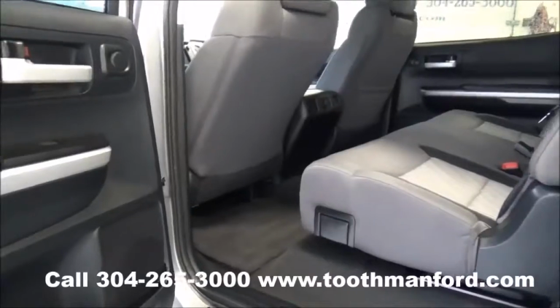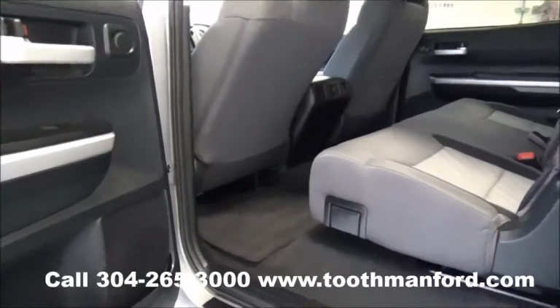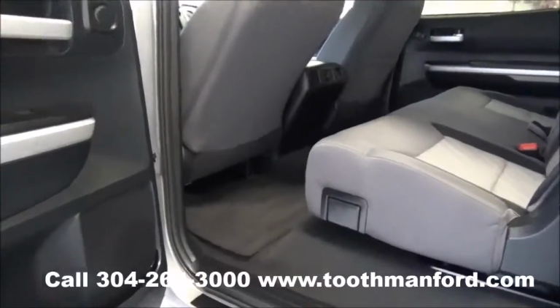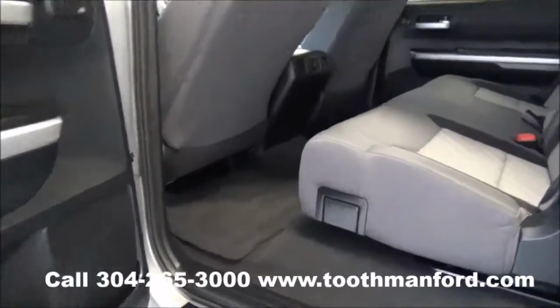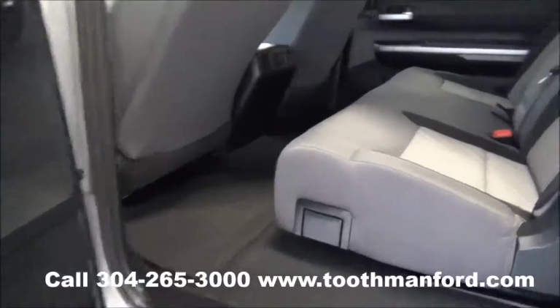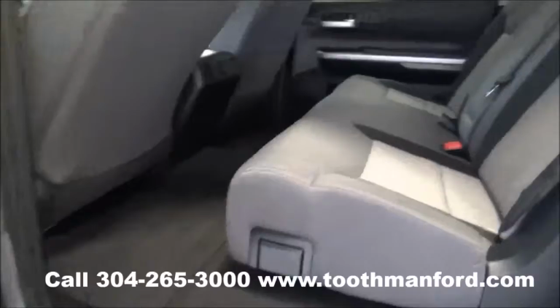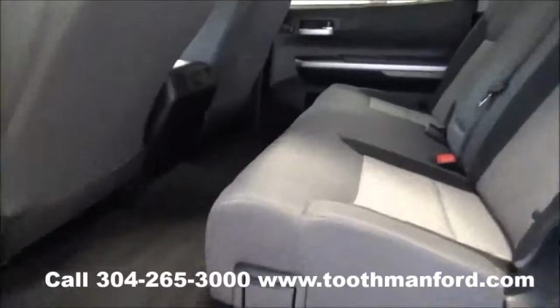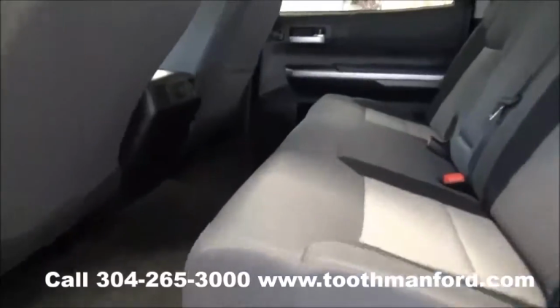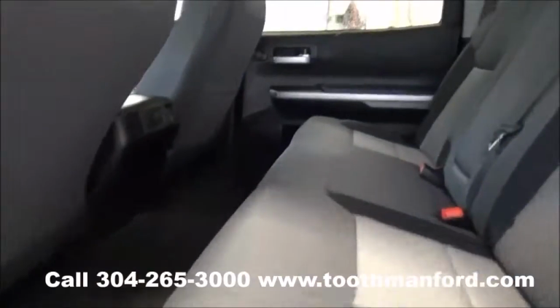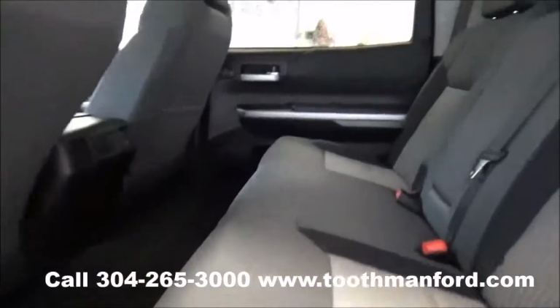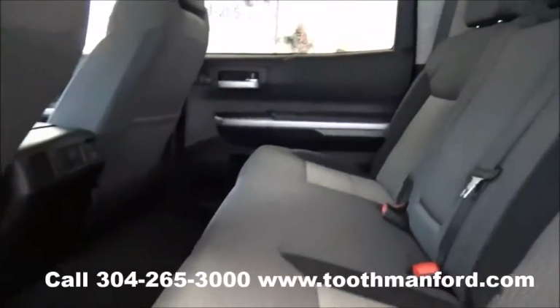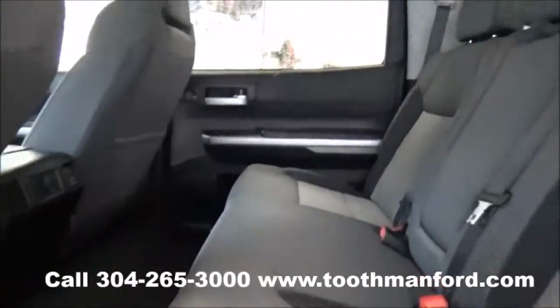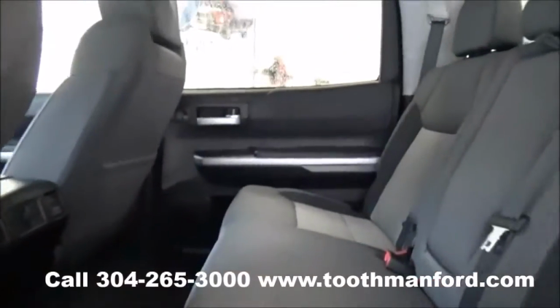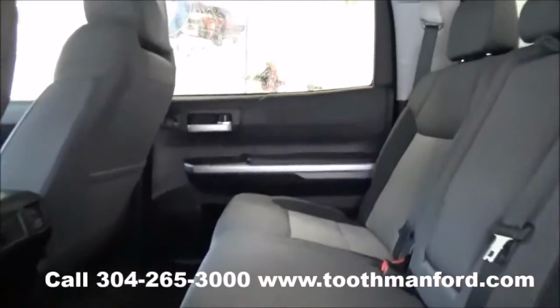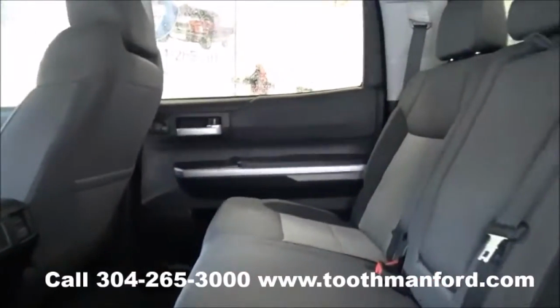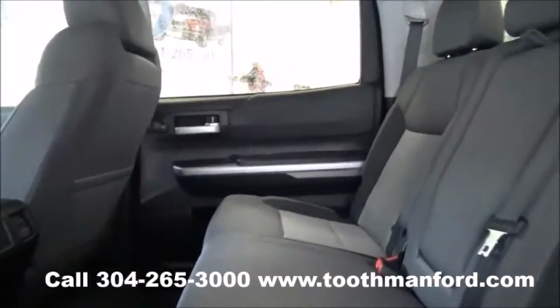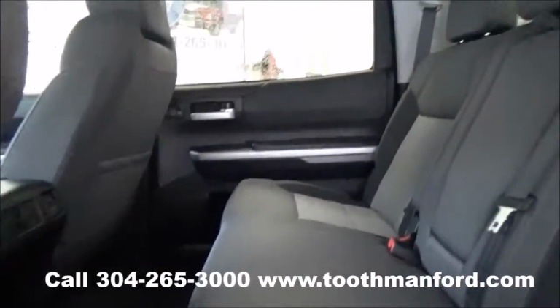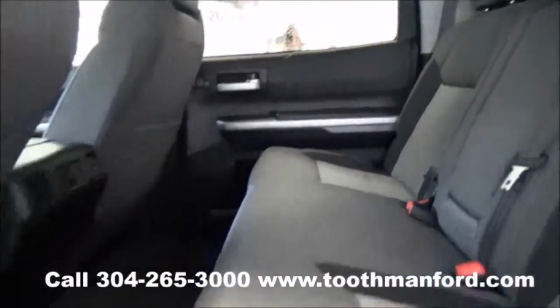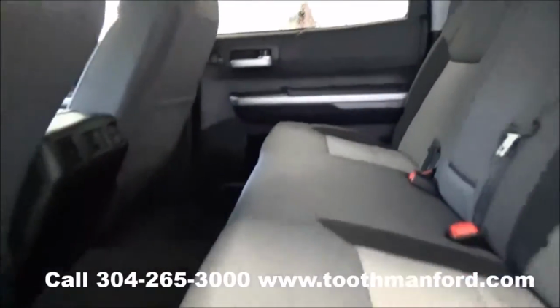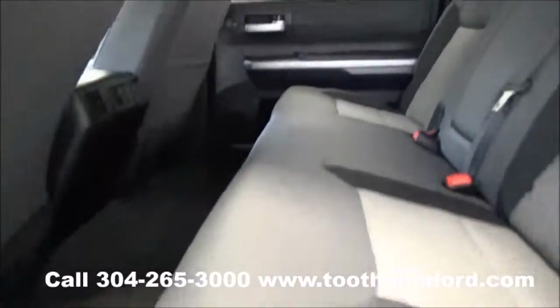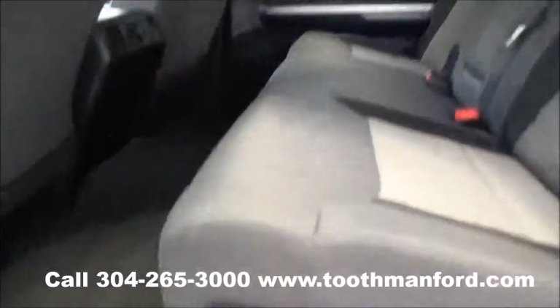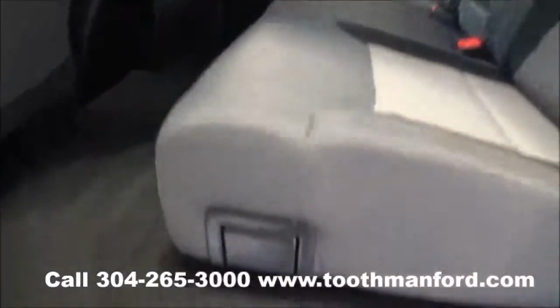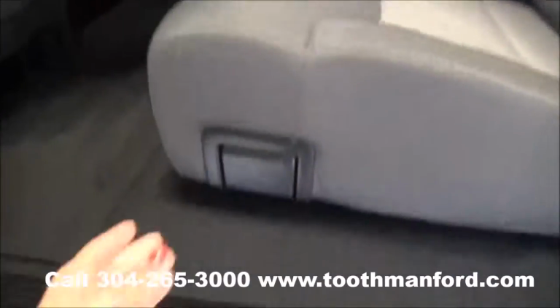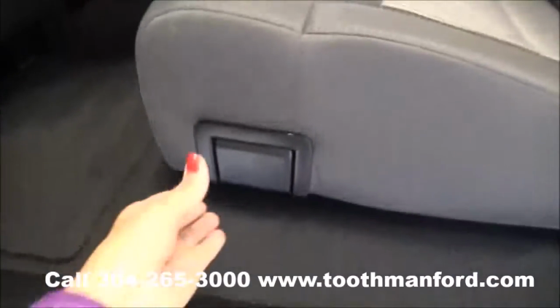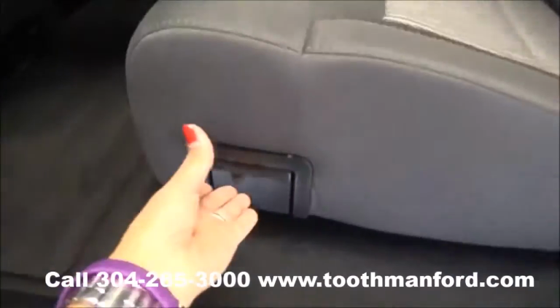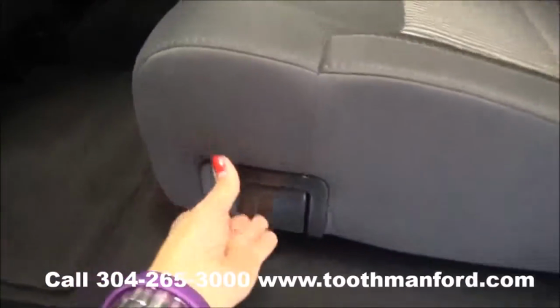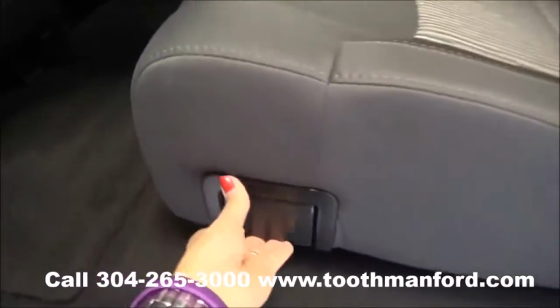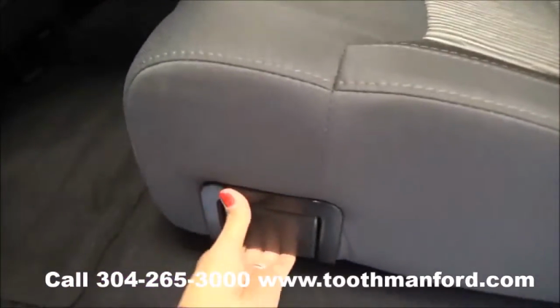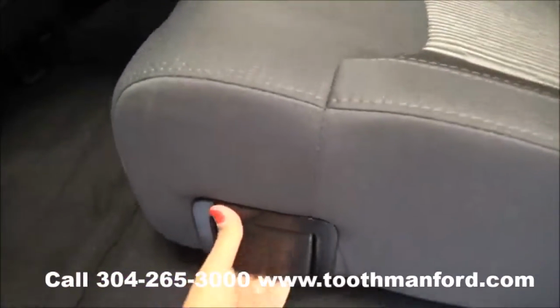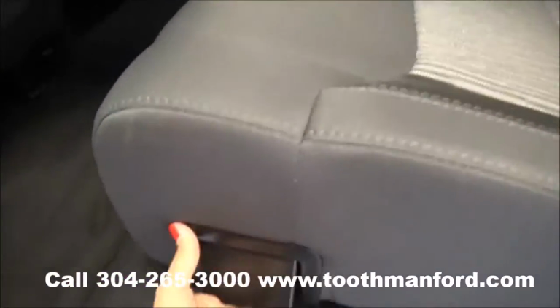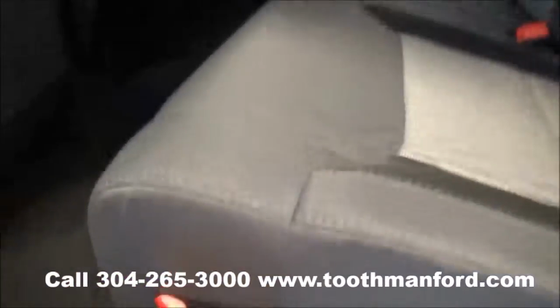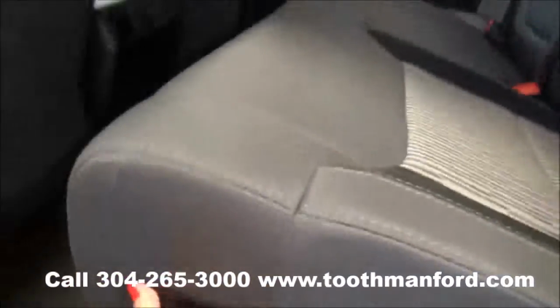Here's your second row. It's very spacious and very clean. And if you need extra room, you can just lift up the seat.